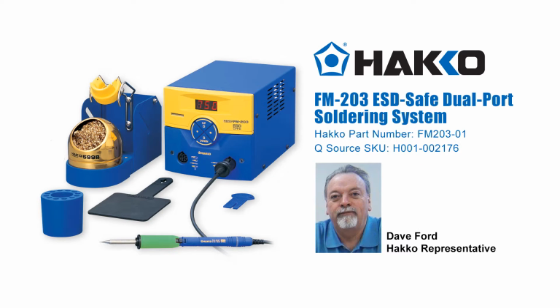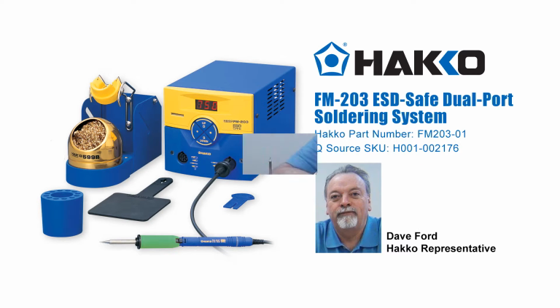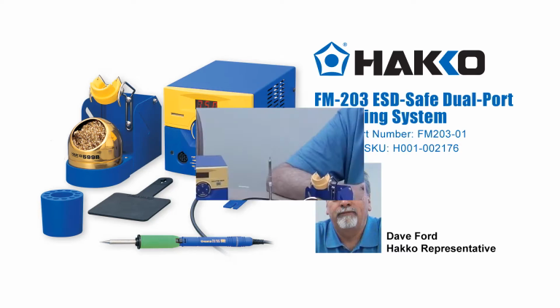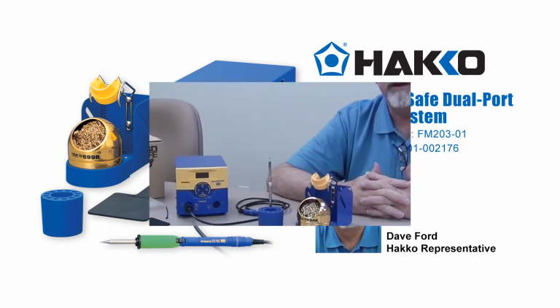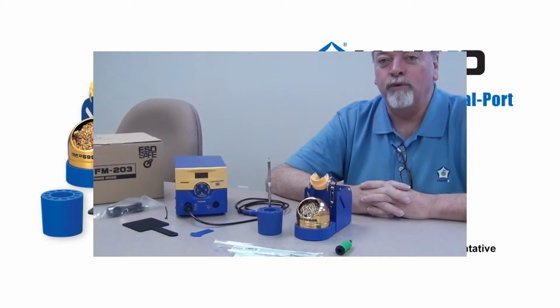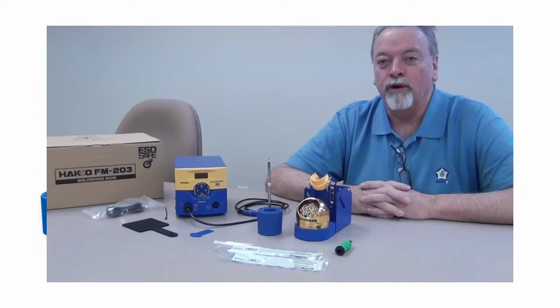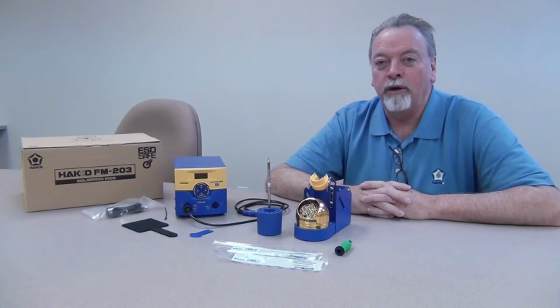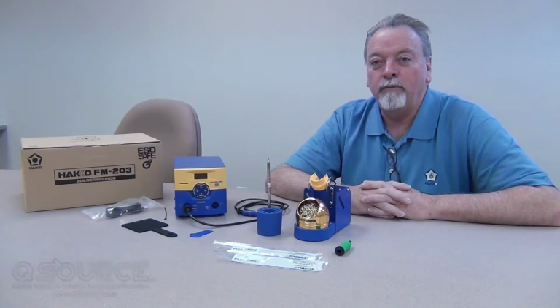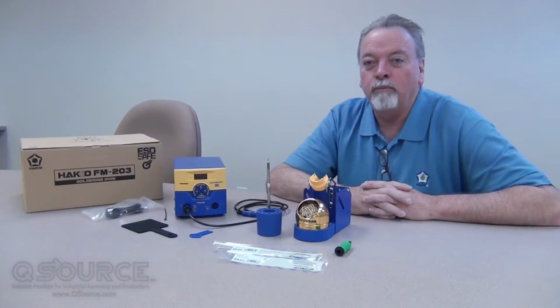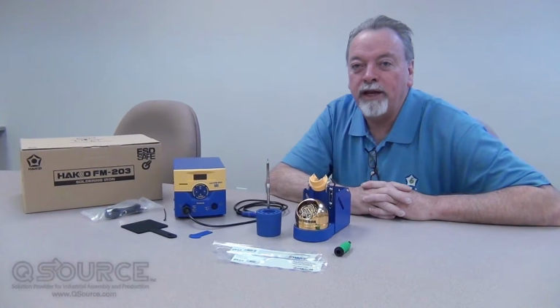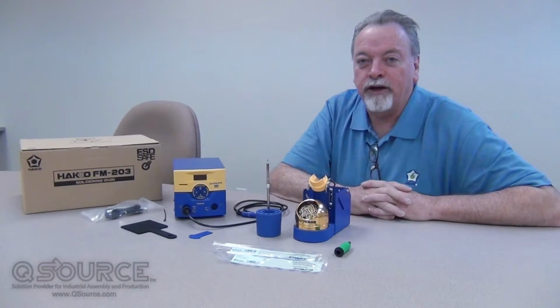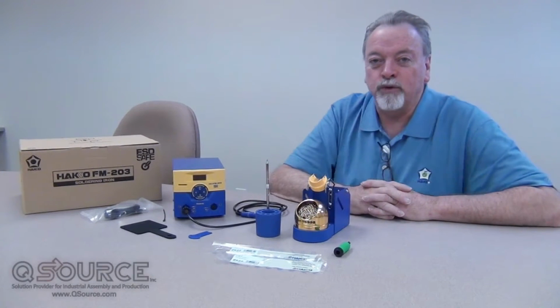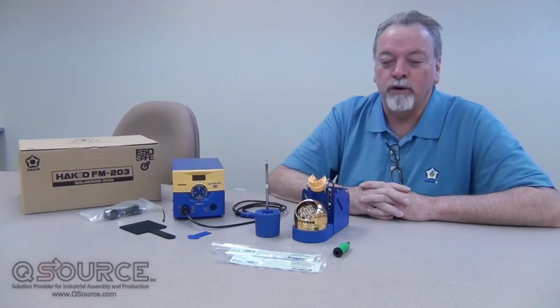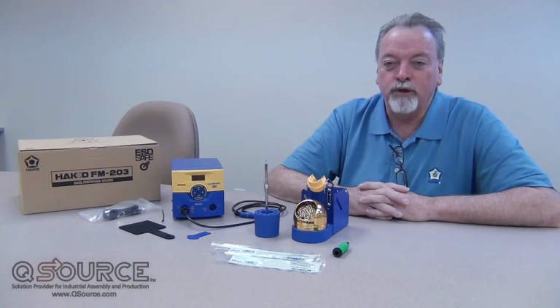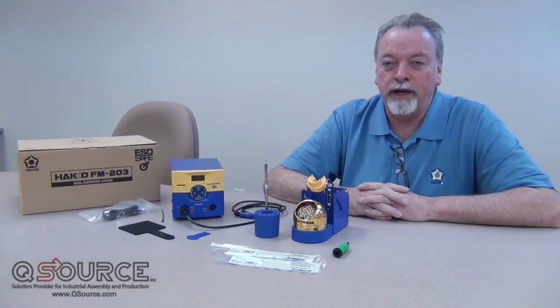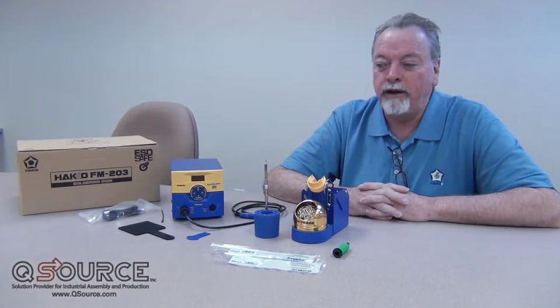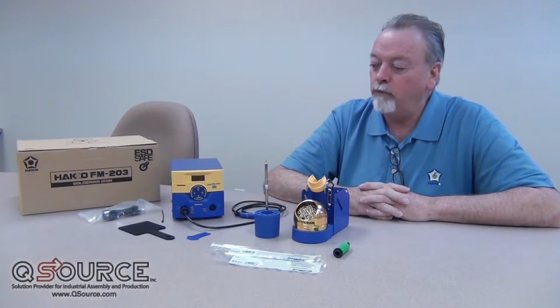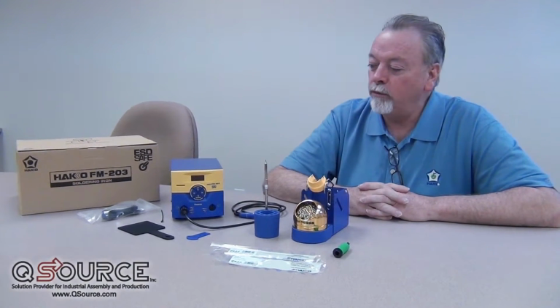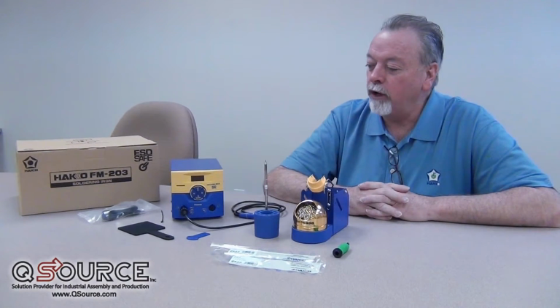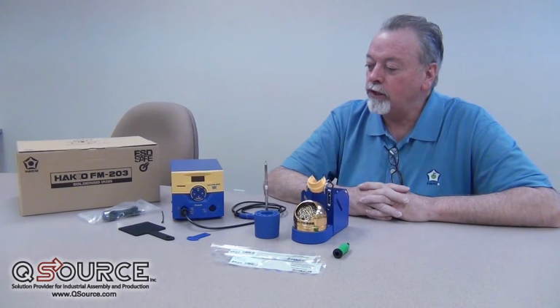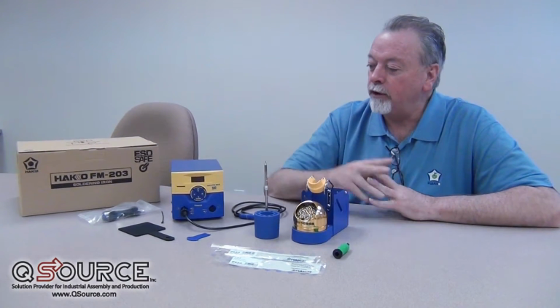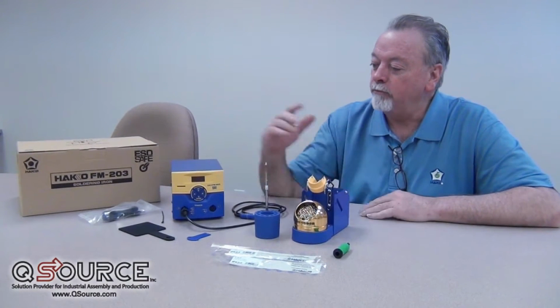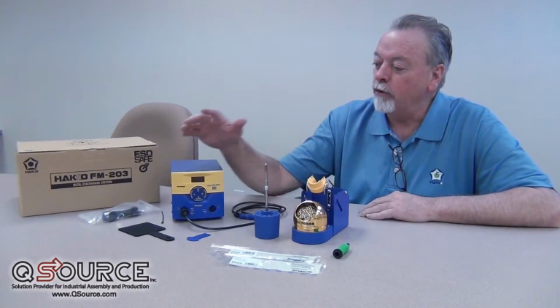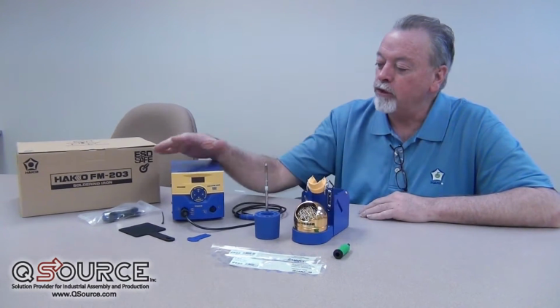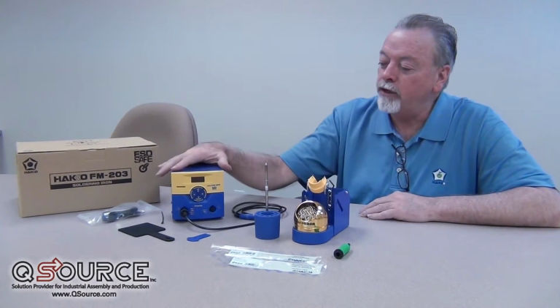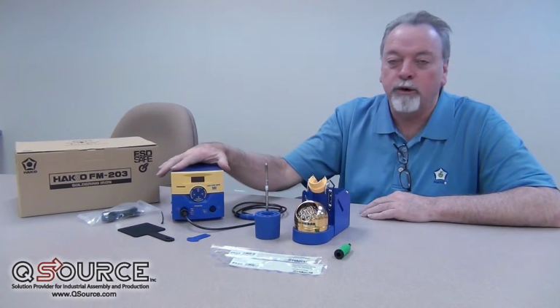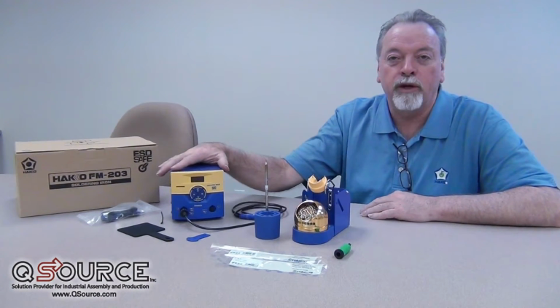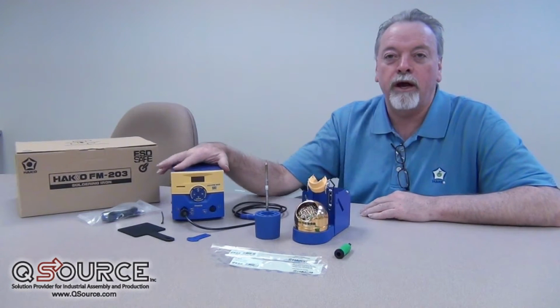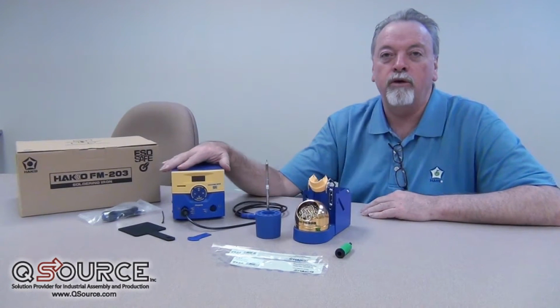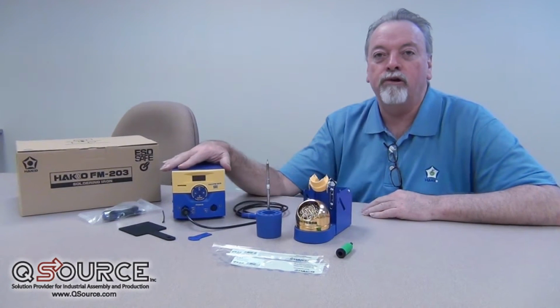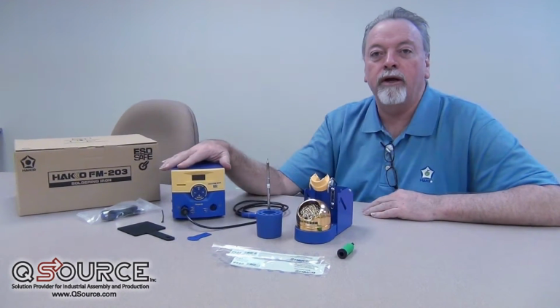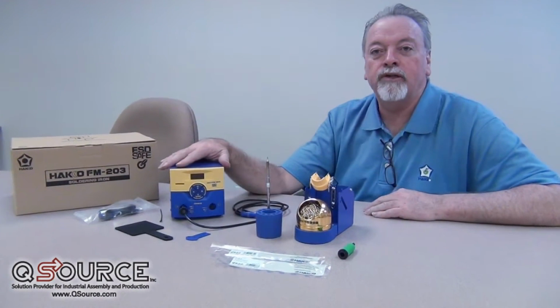Hi, I'm Dave Ford. I'm a manufacturer's representative. One of the products that I represent is American Hakko products.